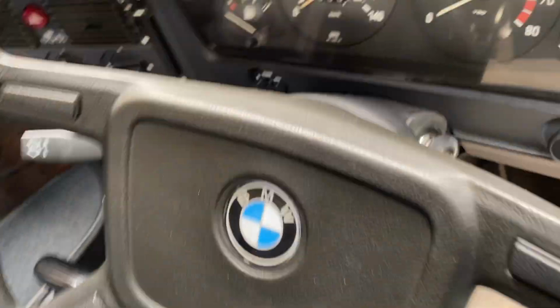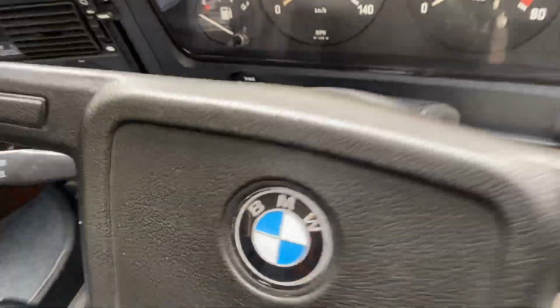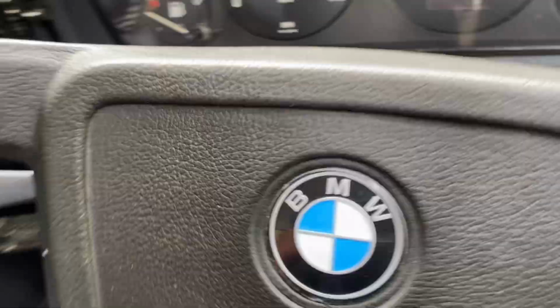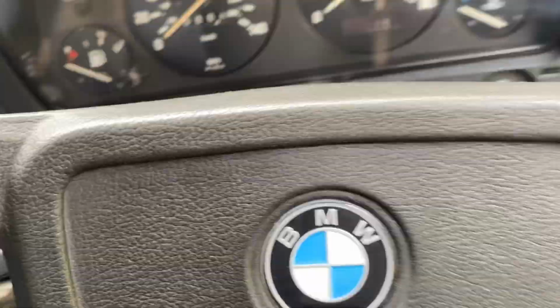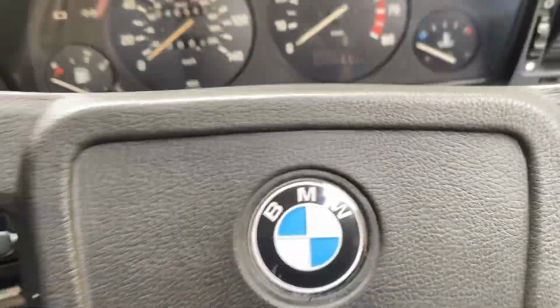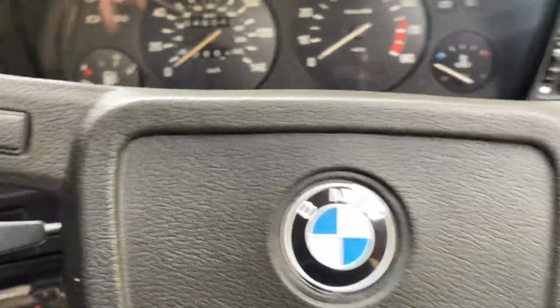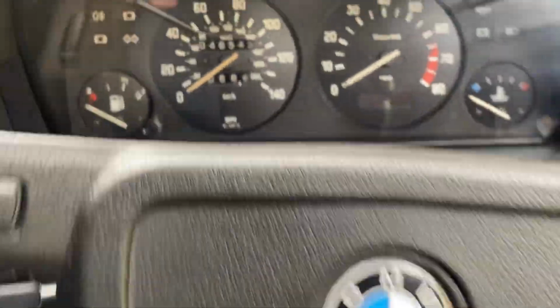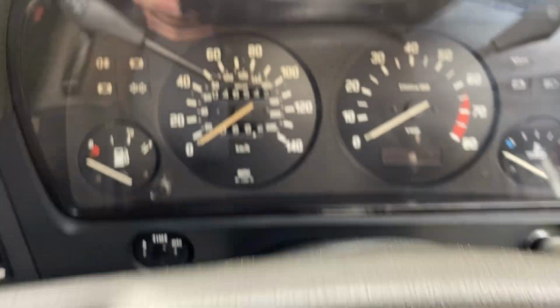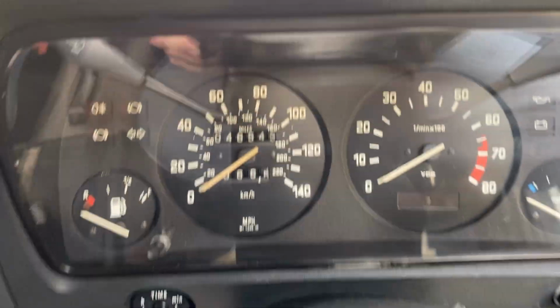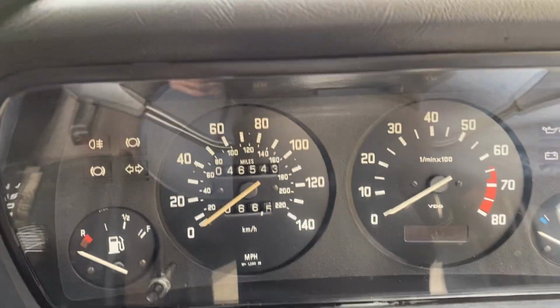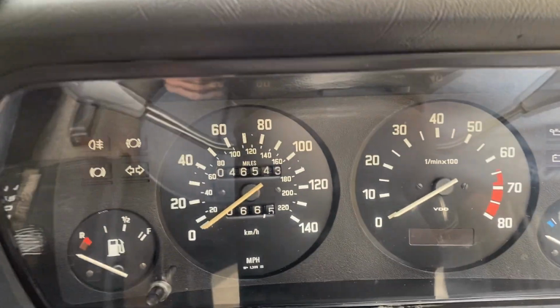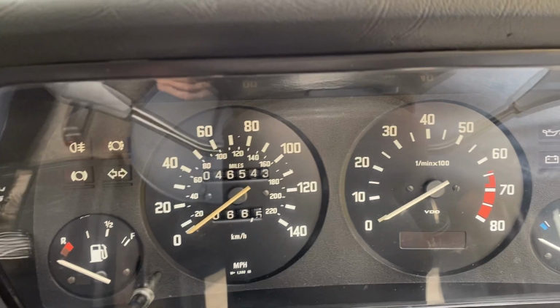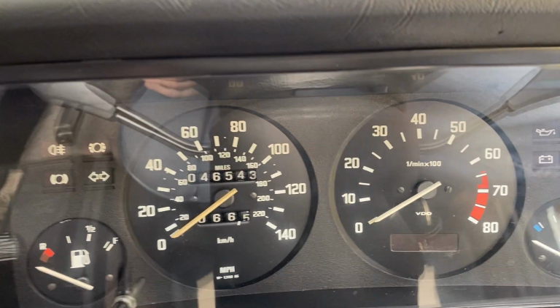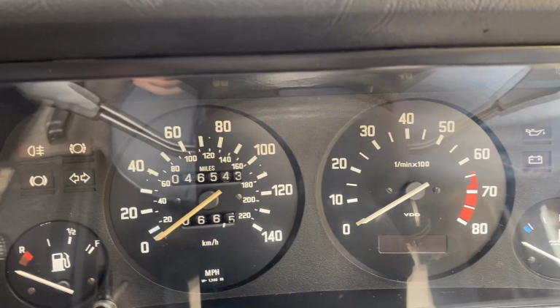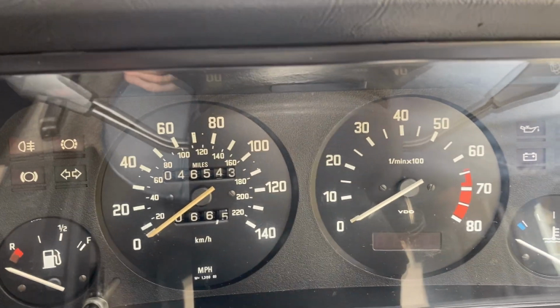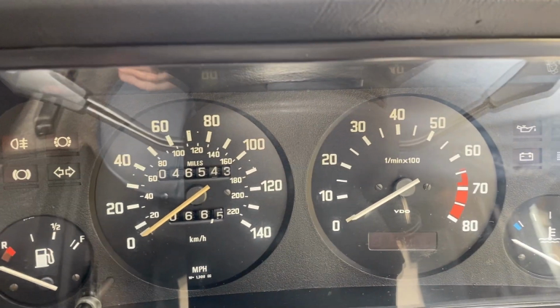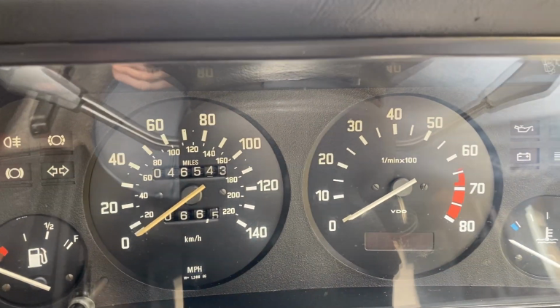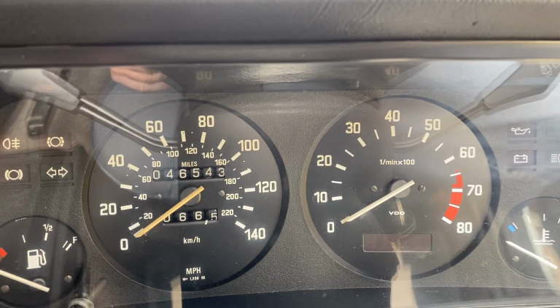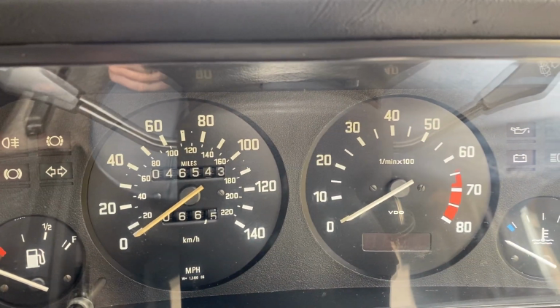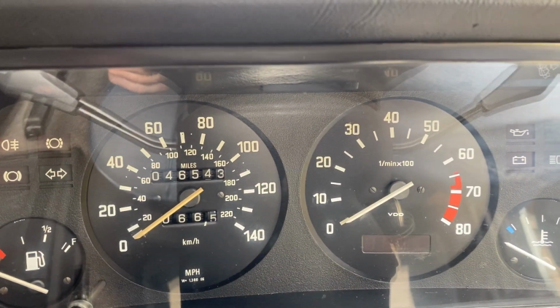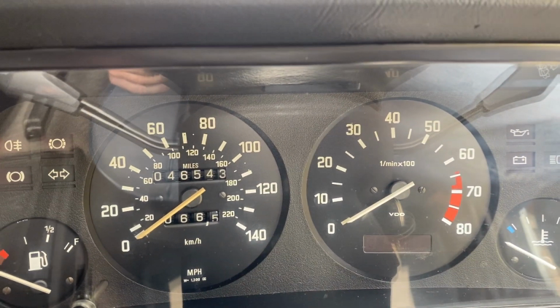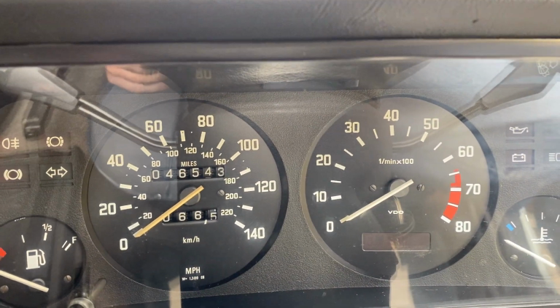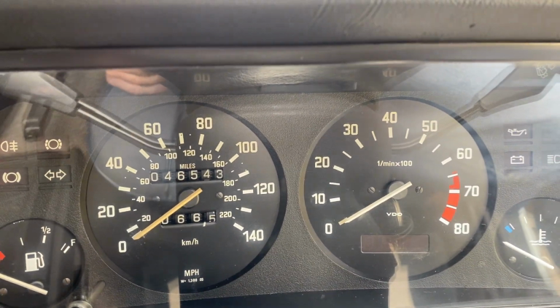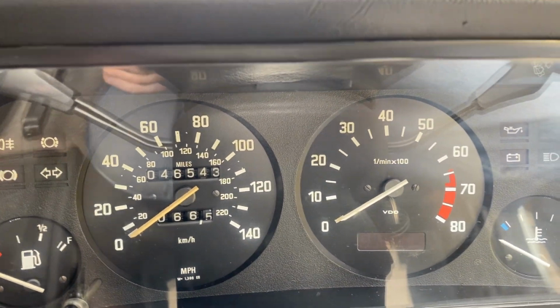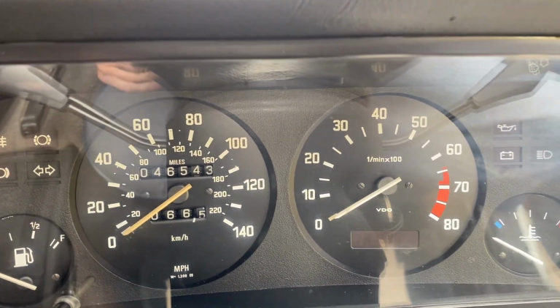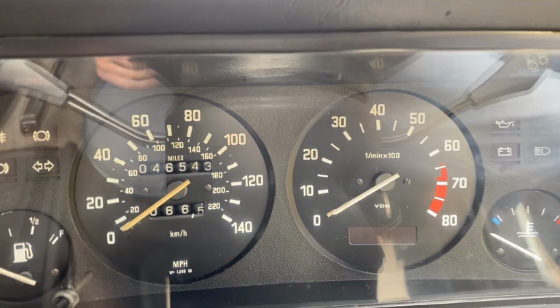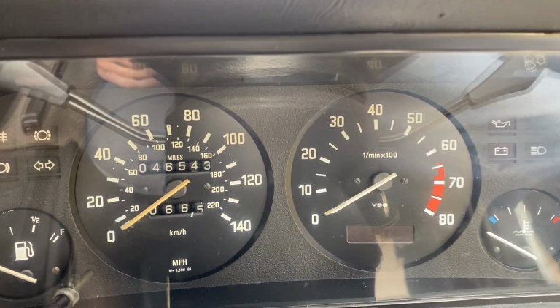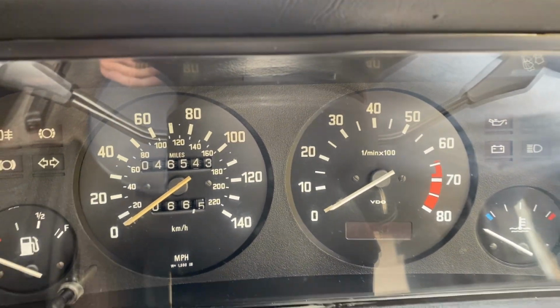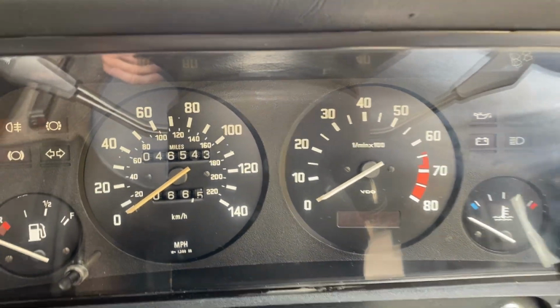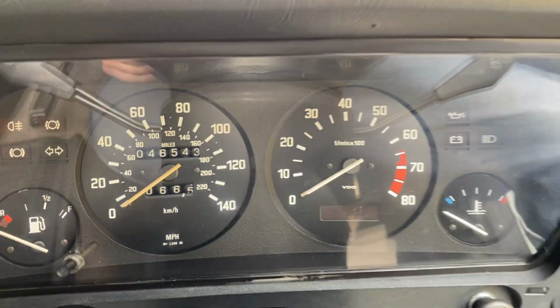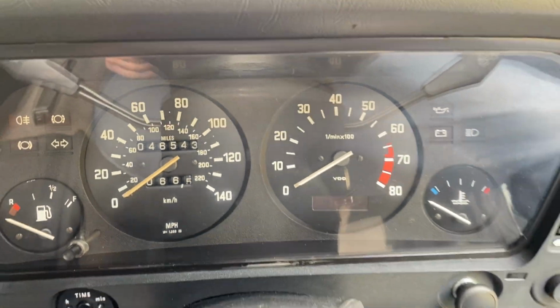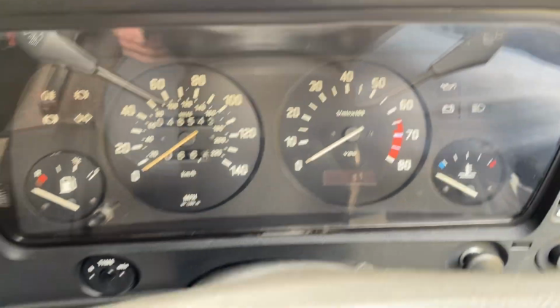The car is currently showing 46,543 miles on the odometer.